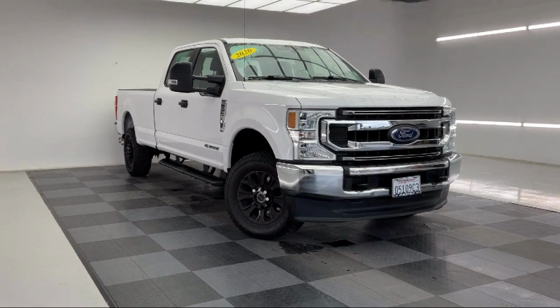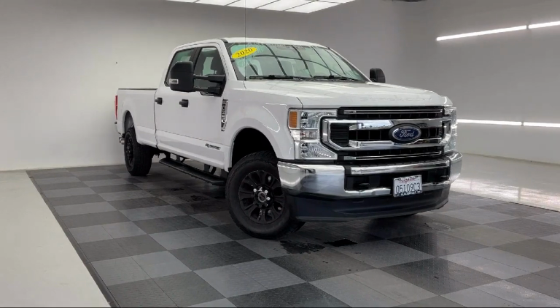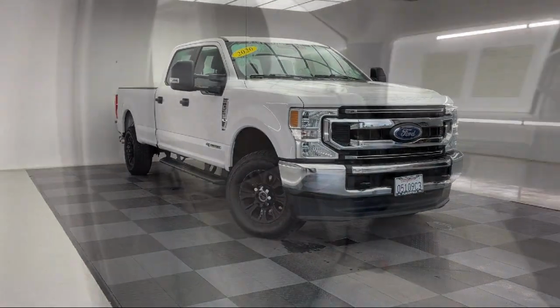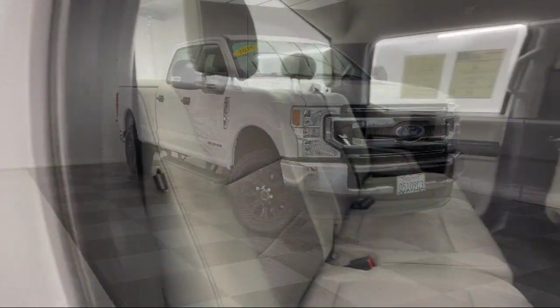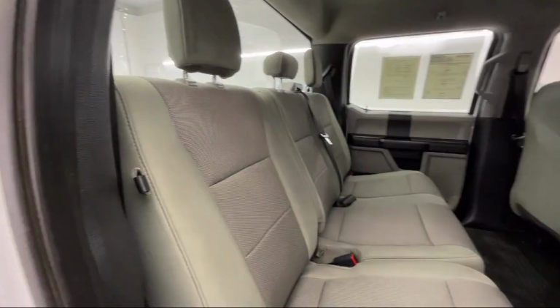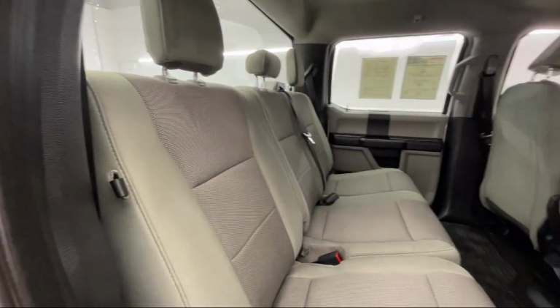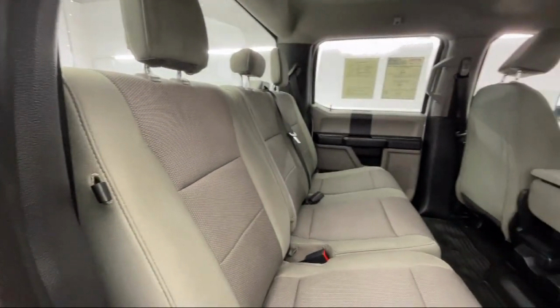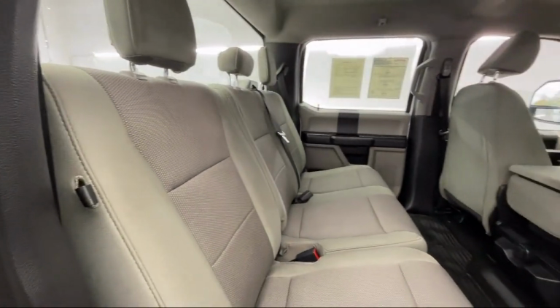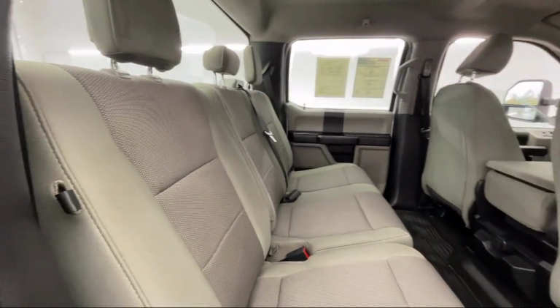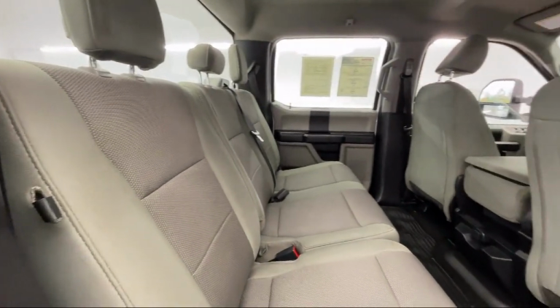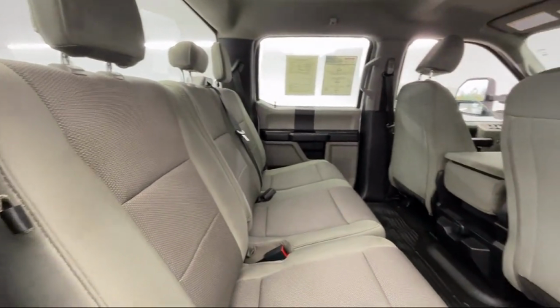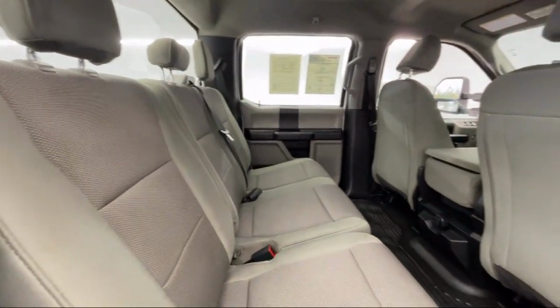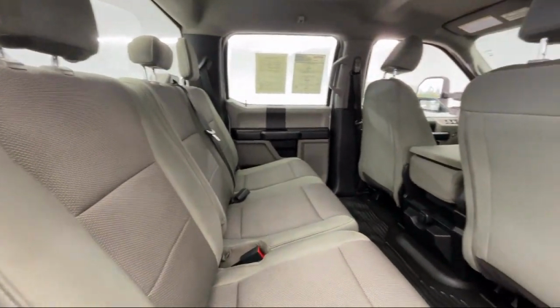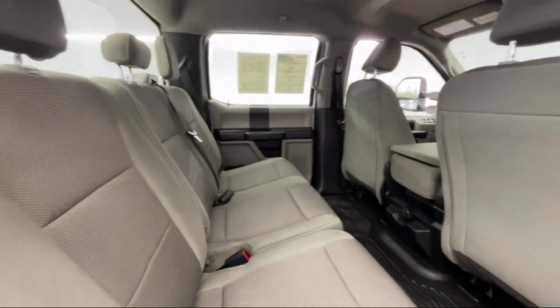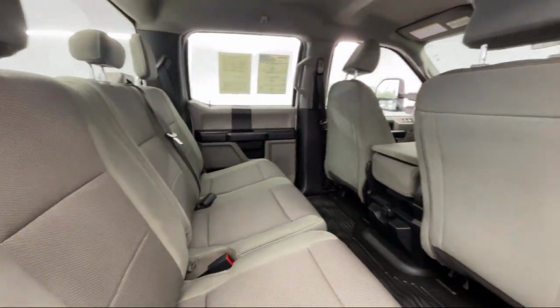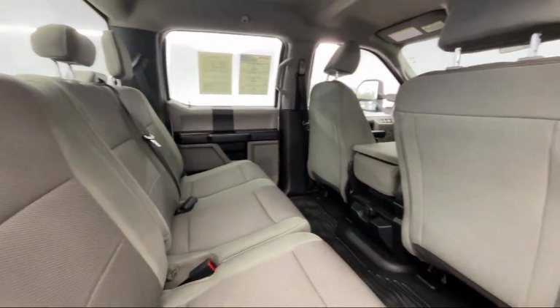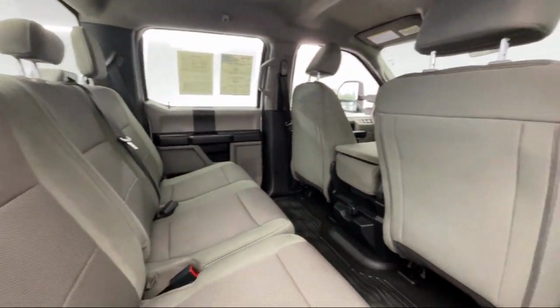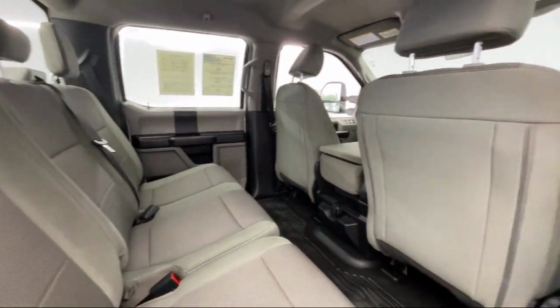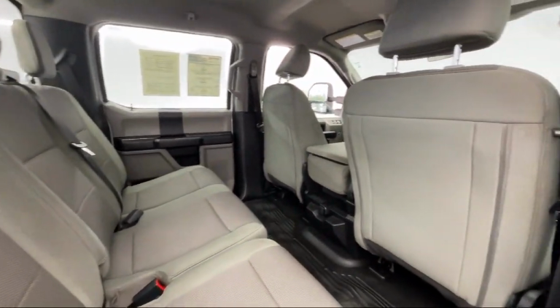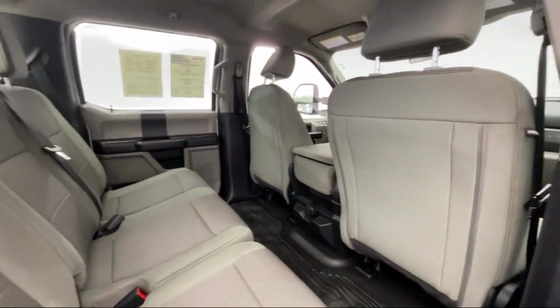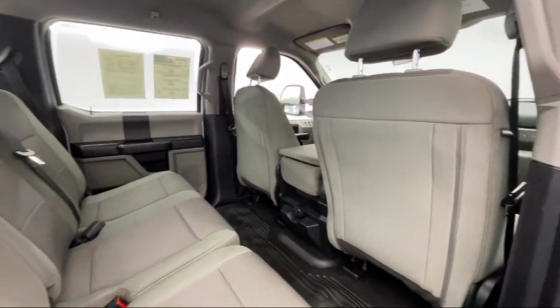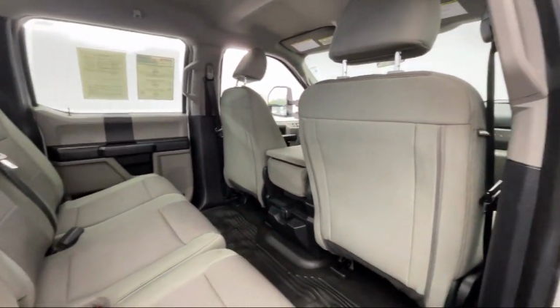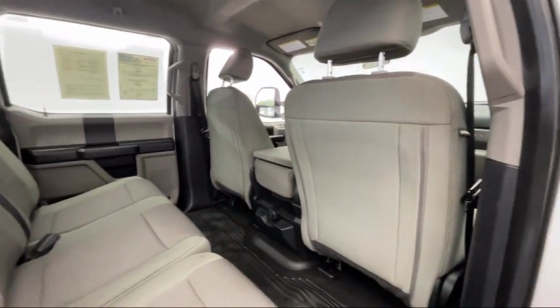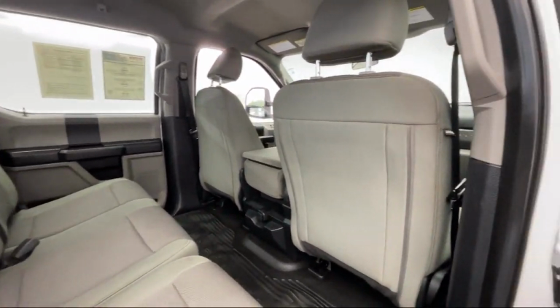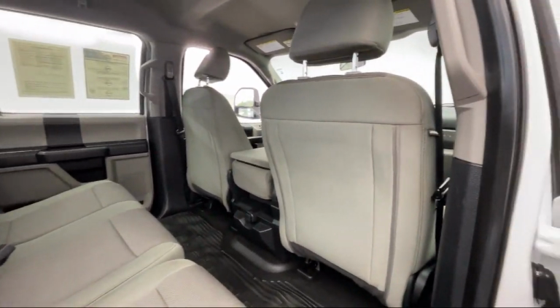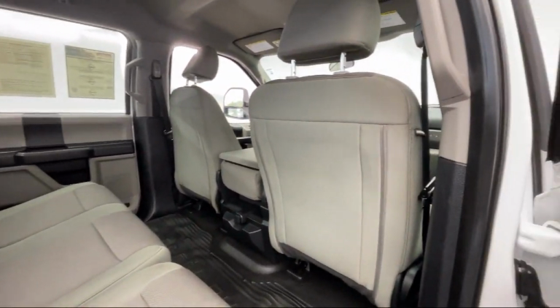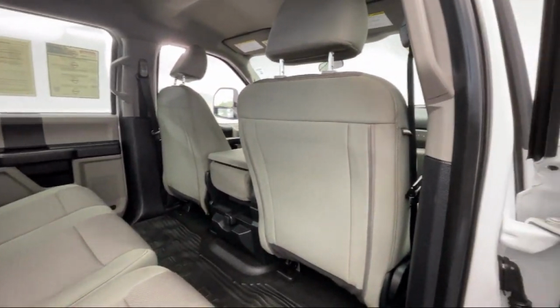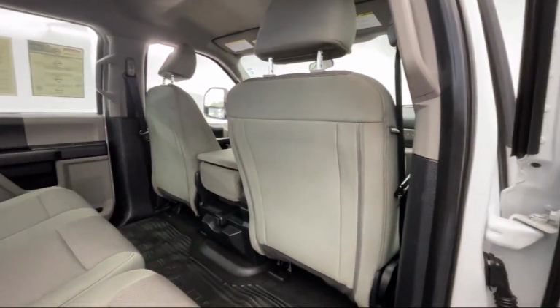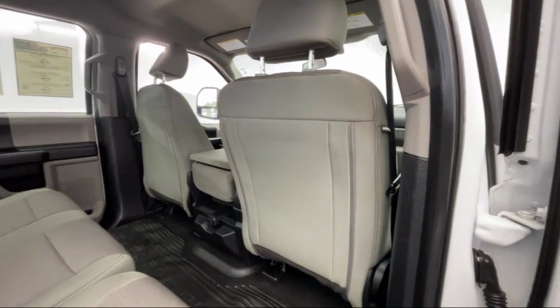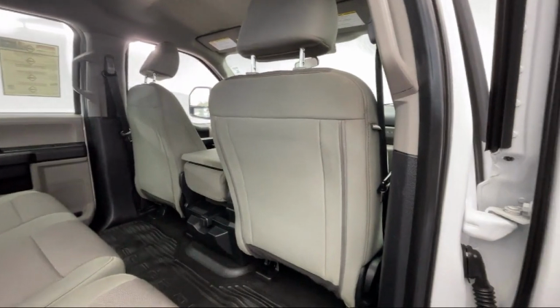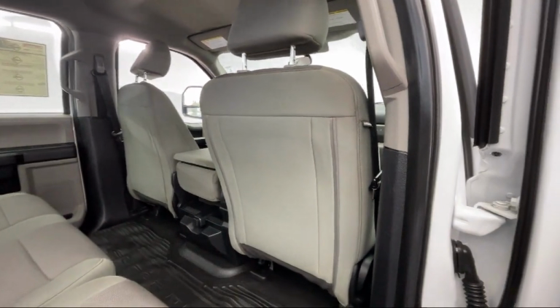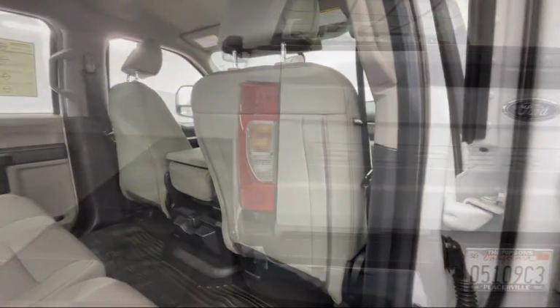Additional features include Steering Wheel Controls and a Passenger Airbag, and it has less than 35,000 miles on the odometer.